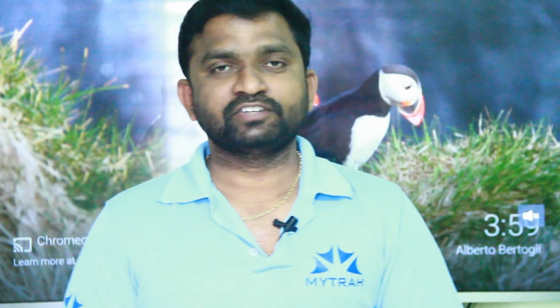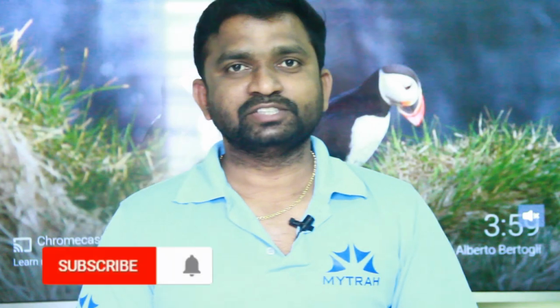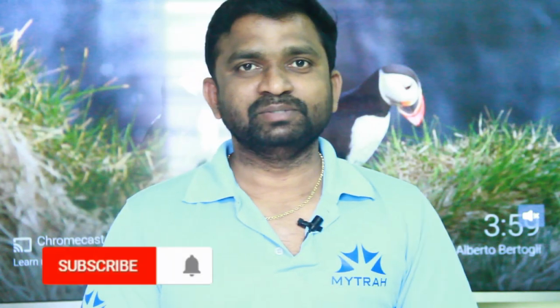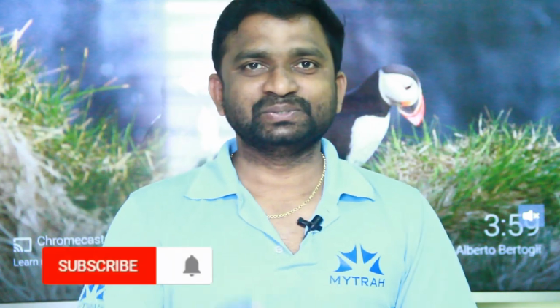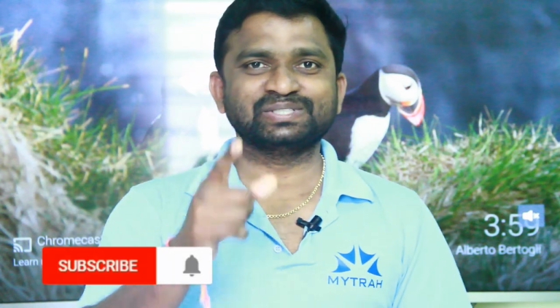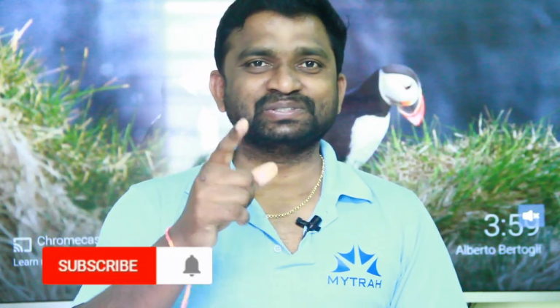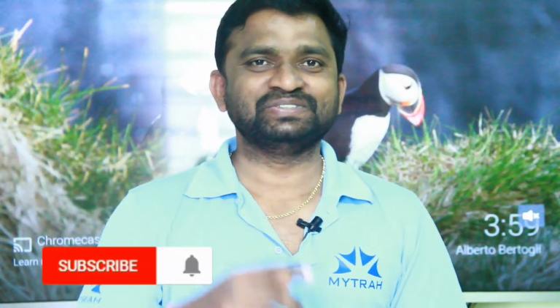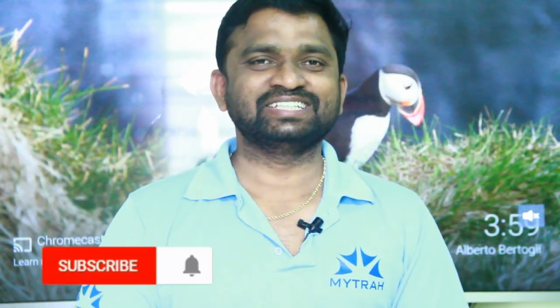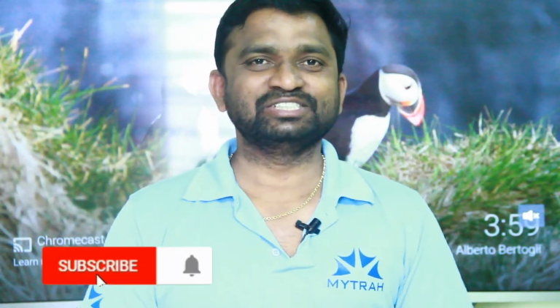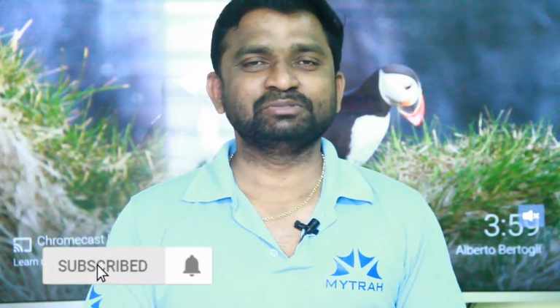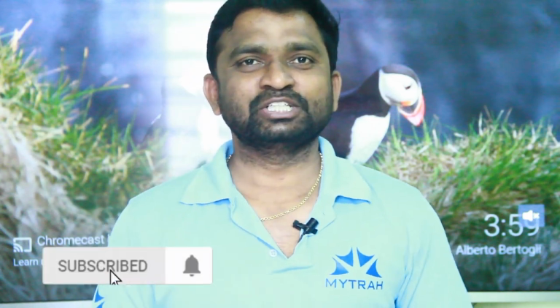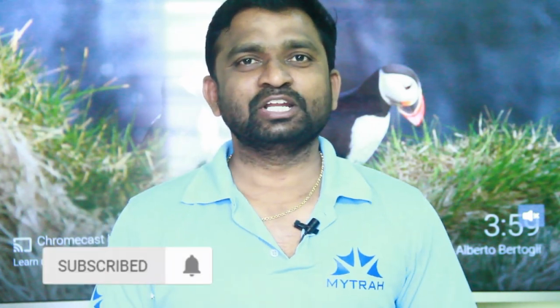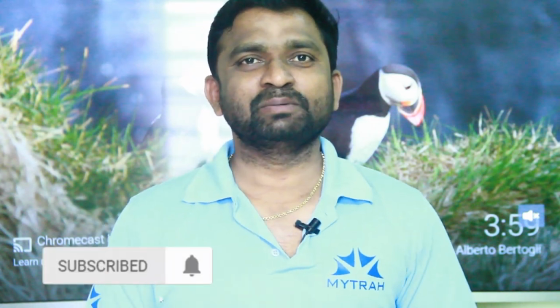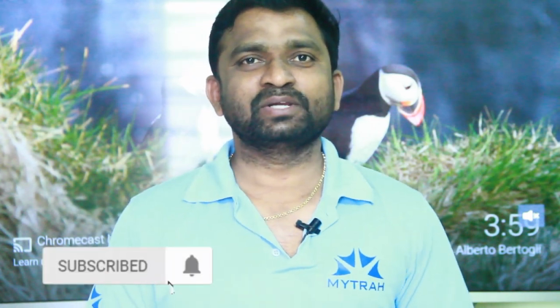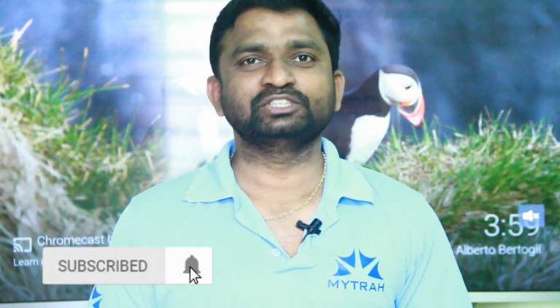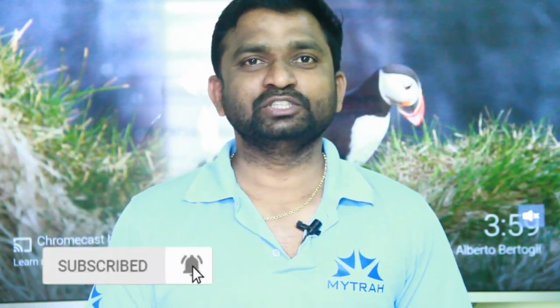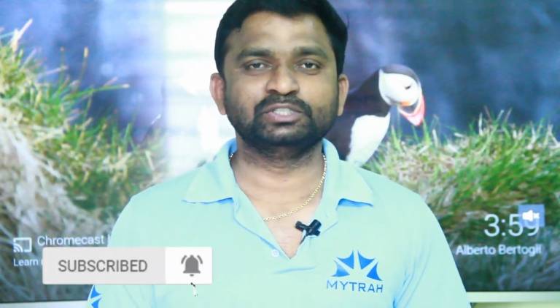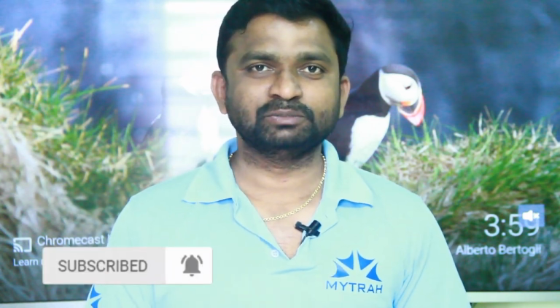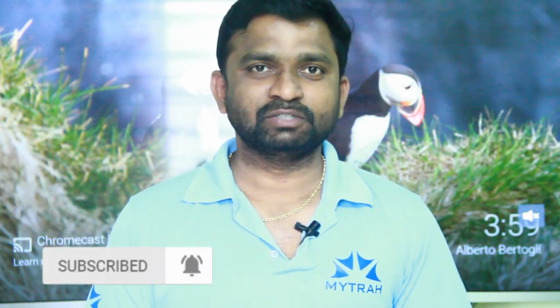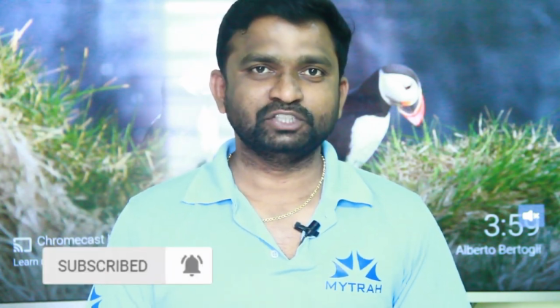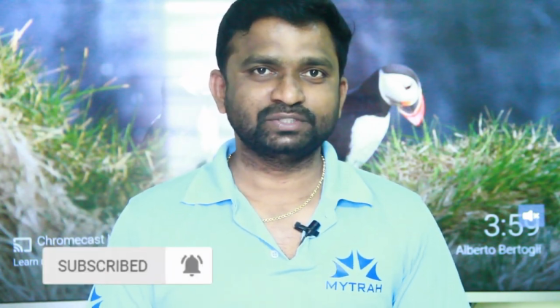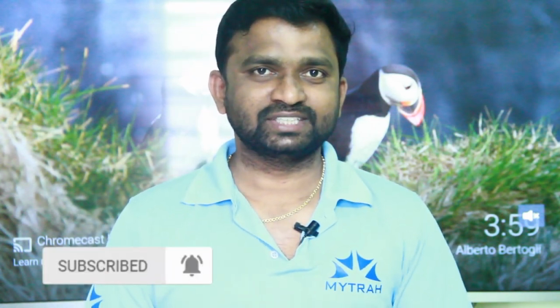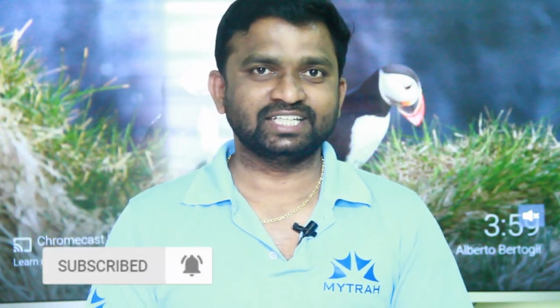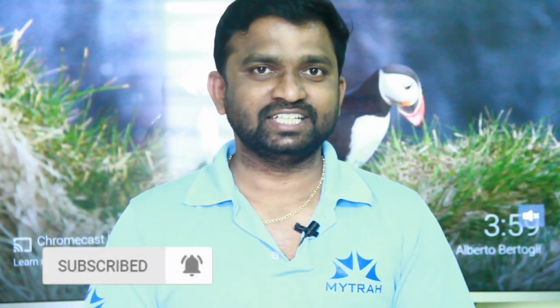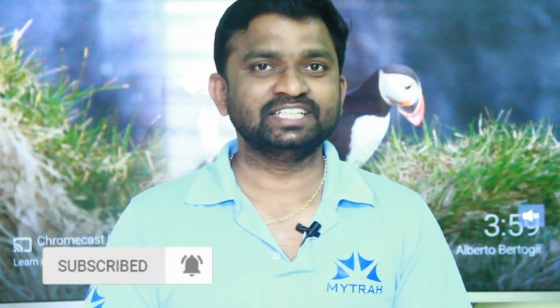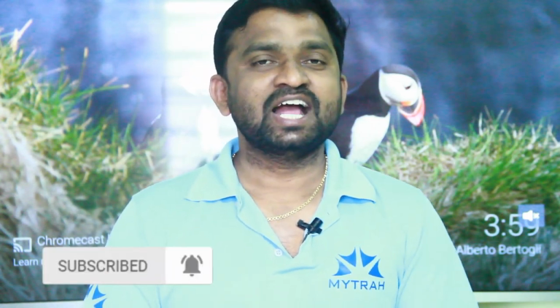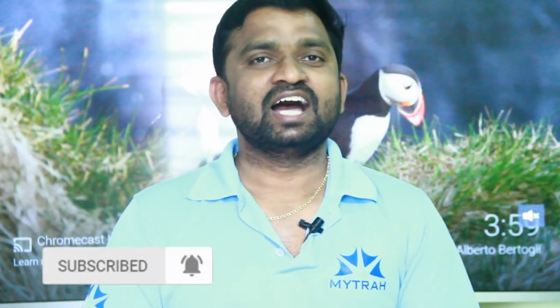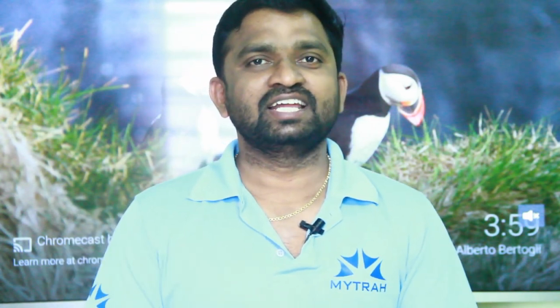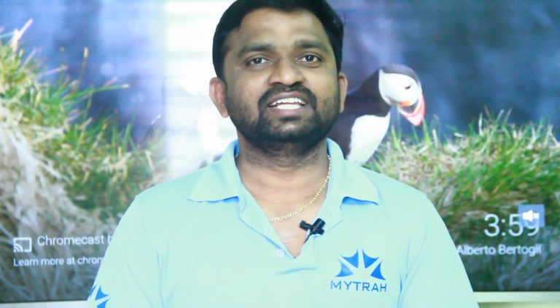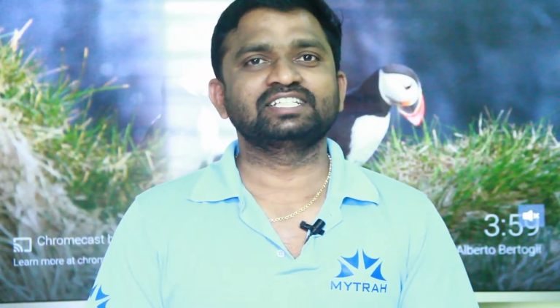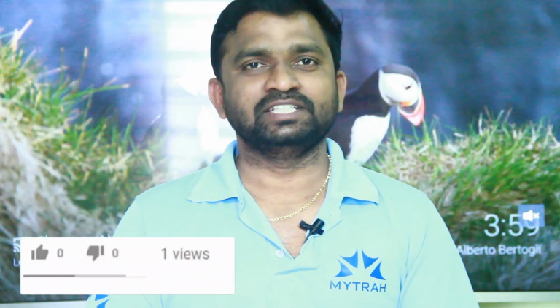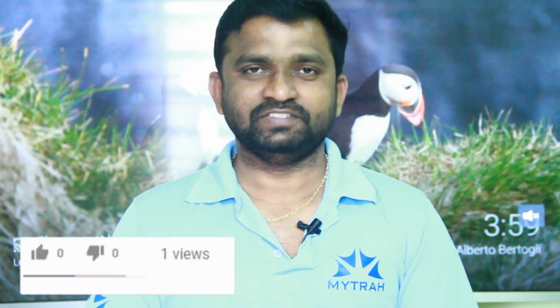Friends, you are on Shuvitek Tereg YouTube channel. My name is Raju. Today we will talk about Honor TVs.